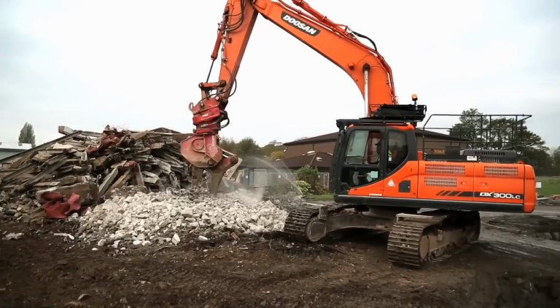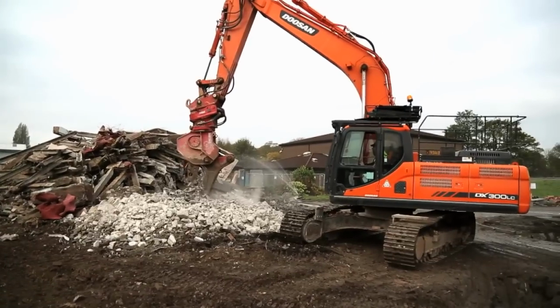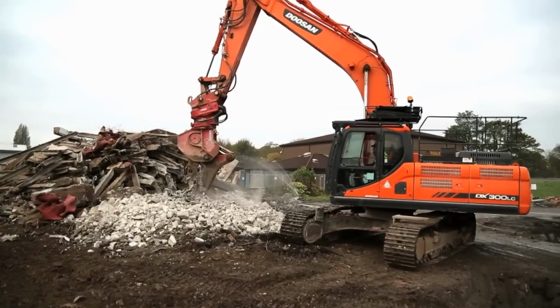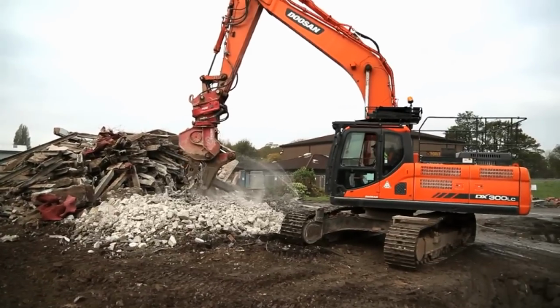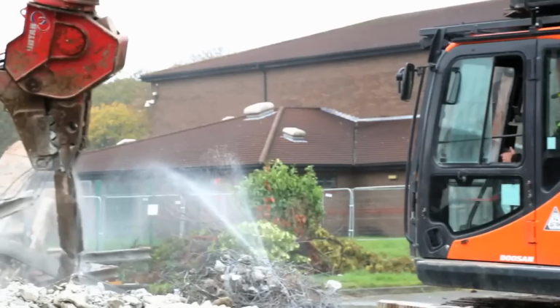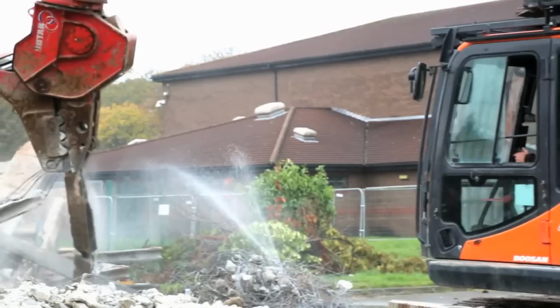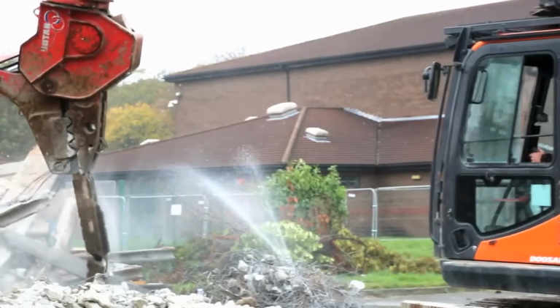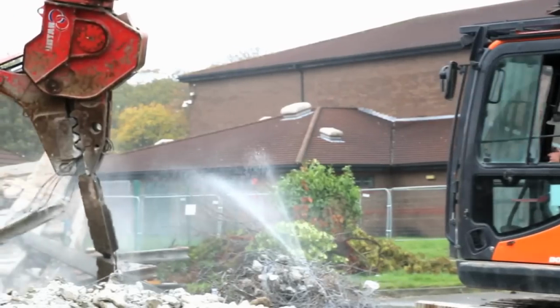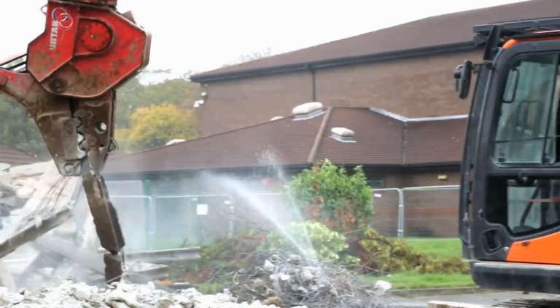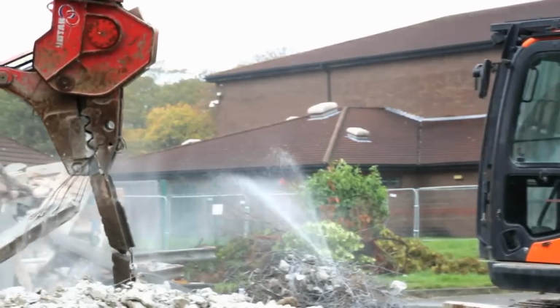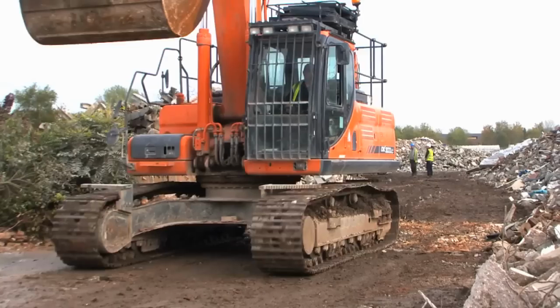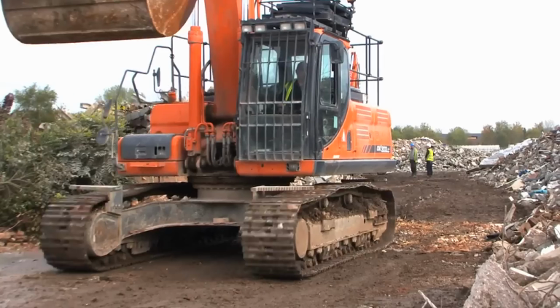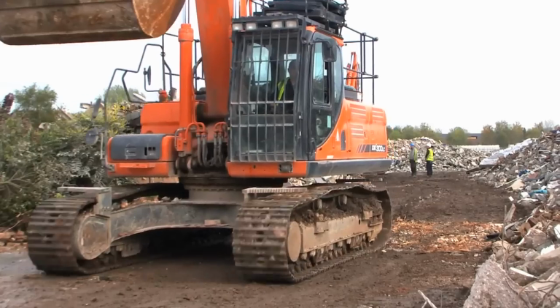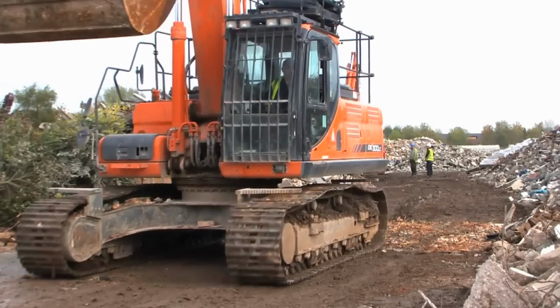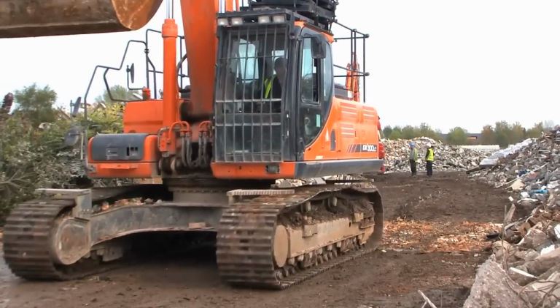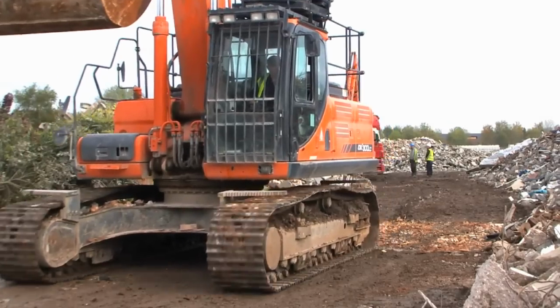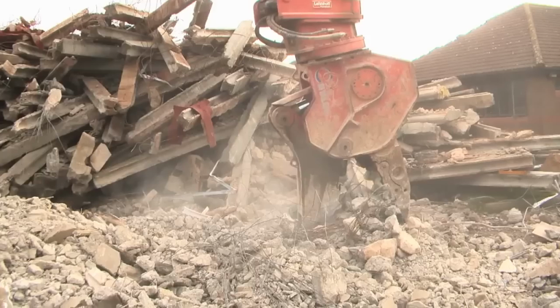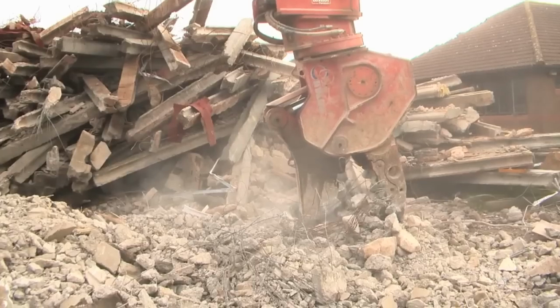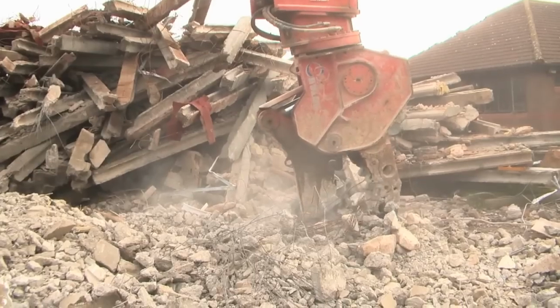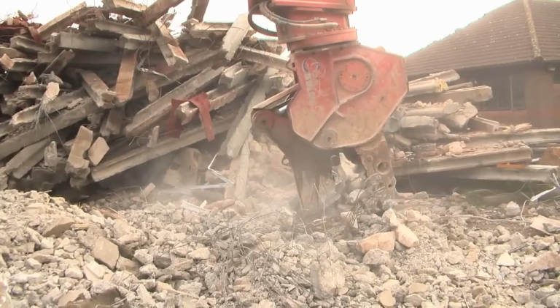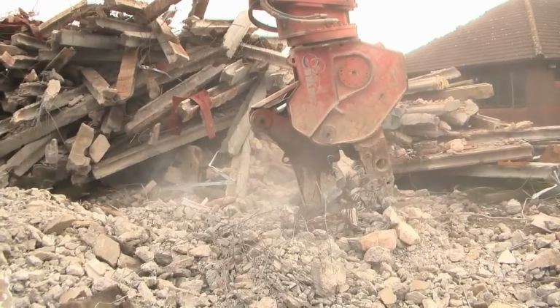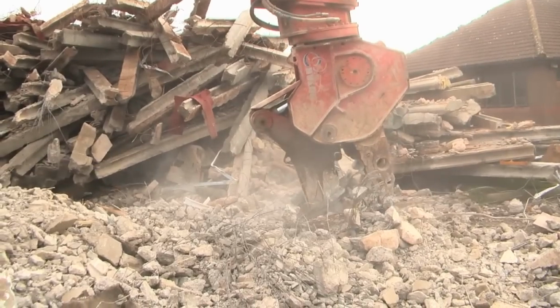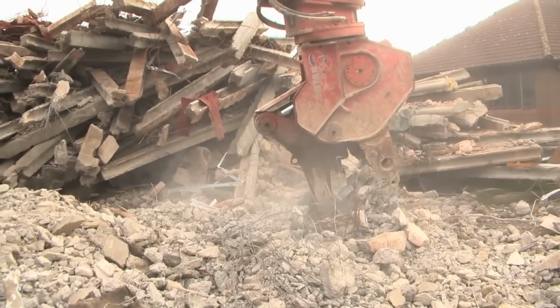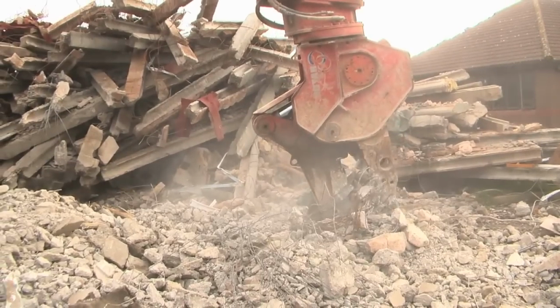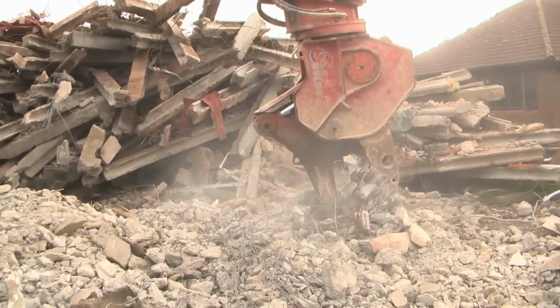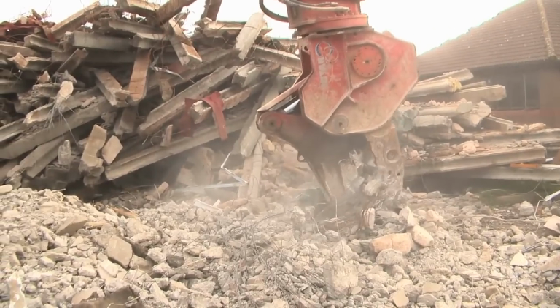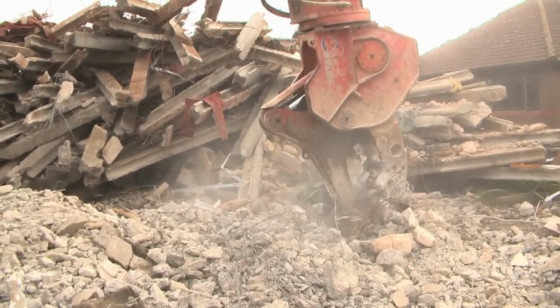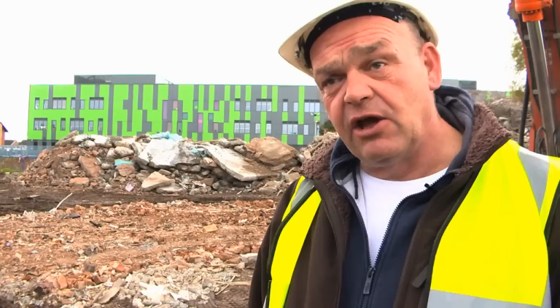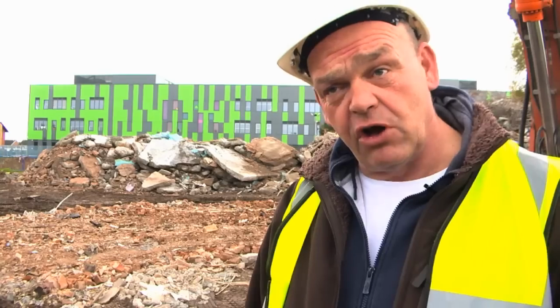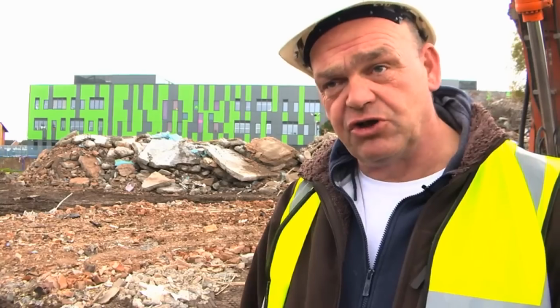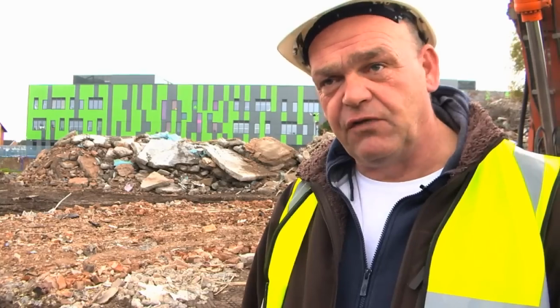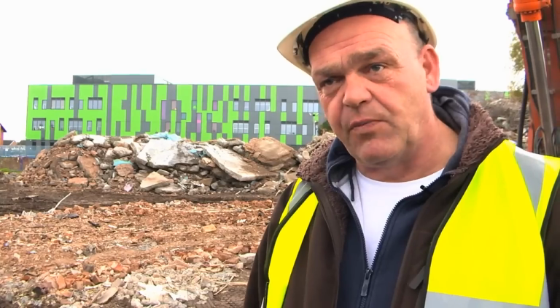Today you're on one of my sites, a Bradley demolition site. It's a school we've started, St. John Bosco, in Croxstuff, Liverpool.